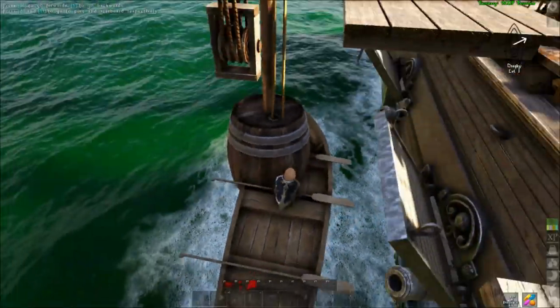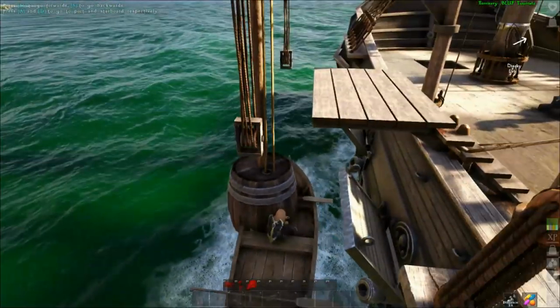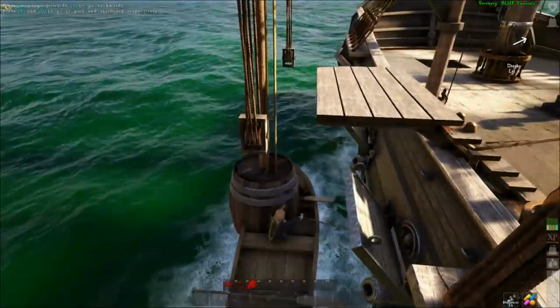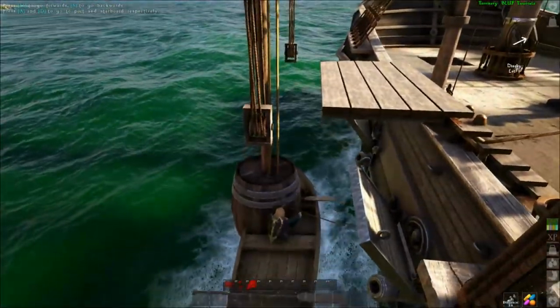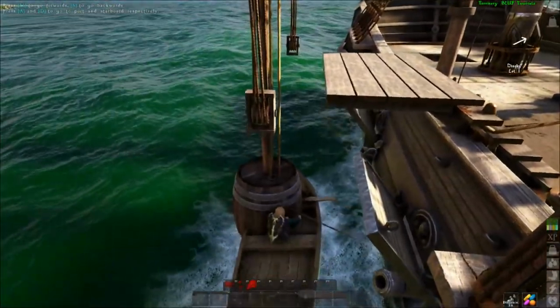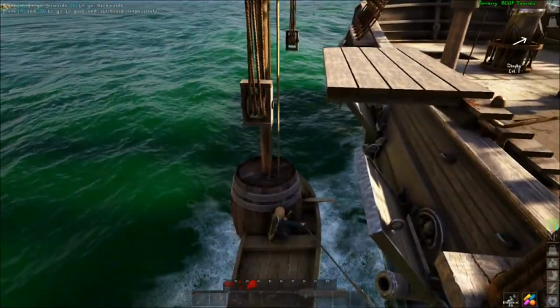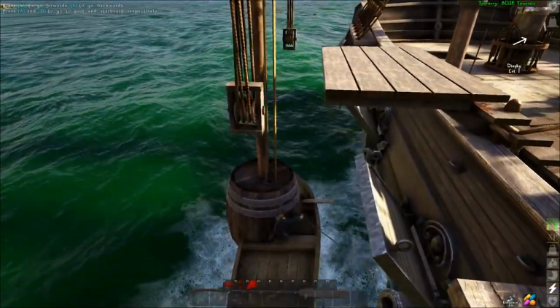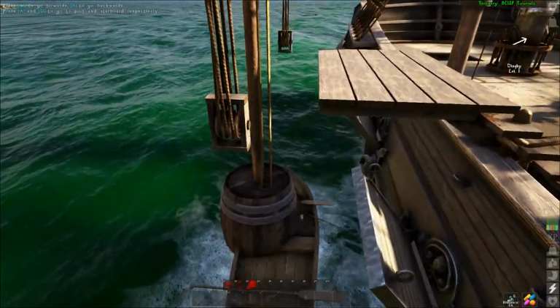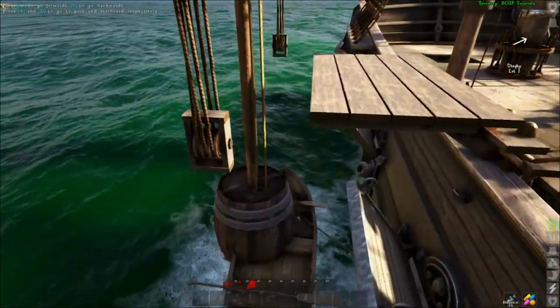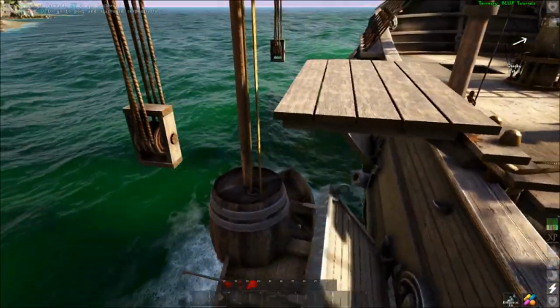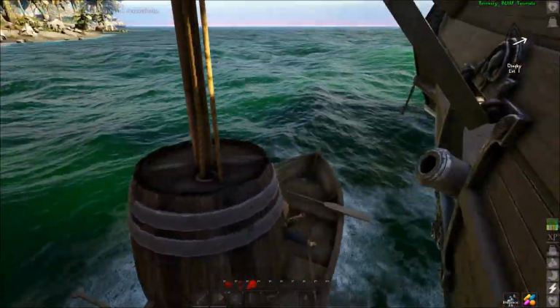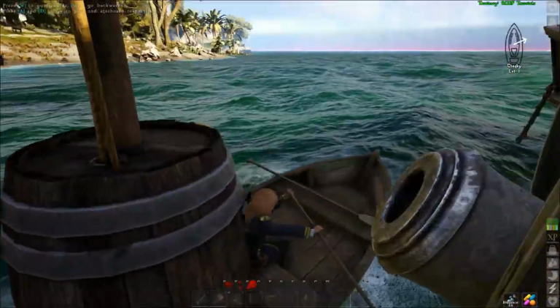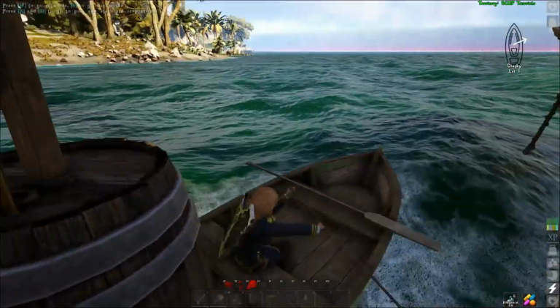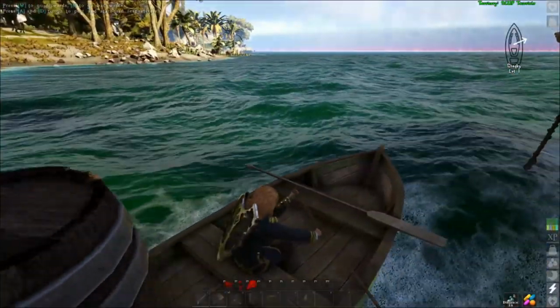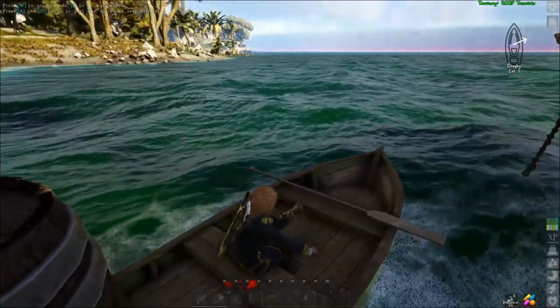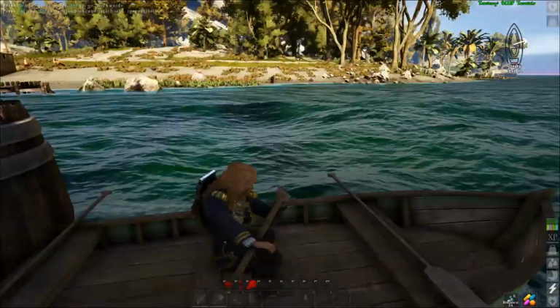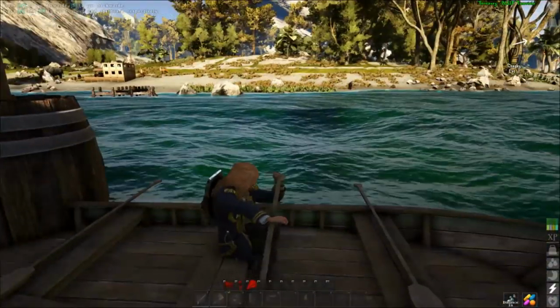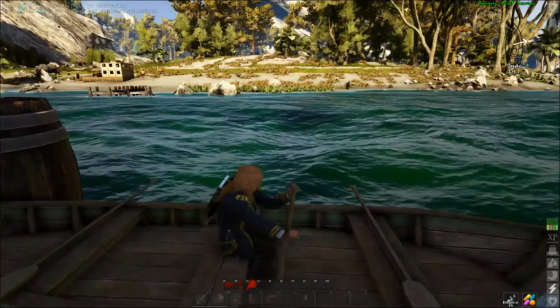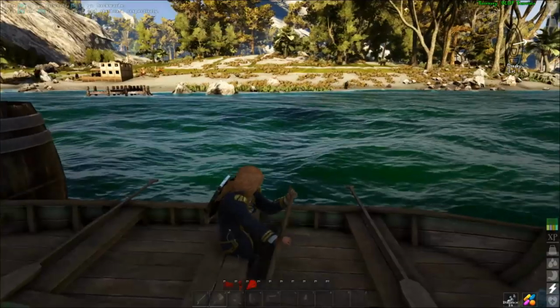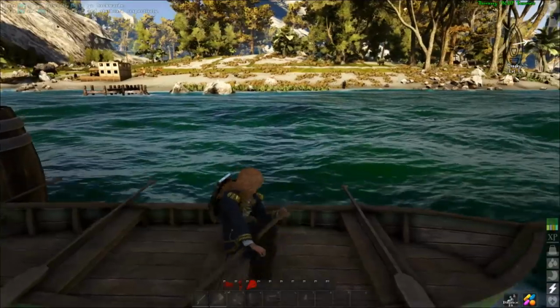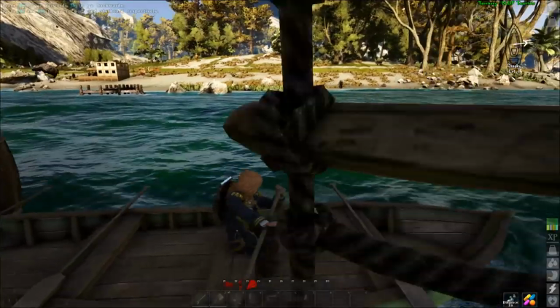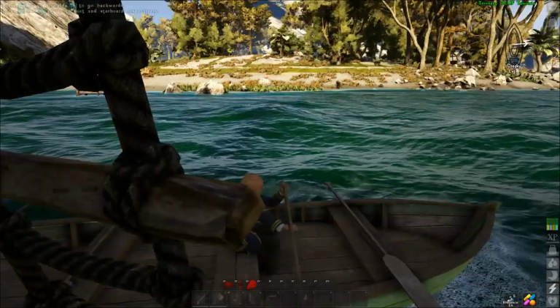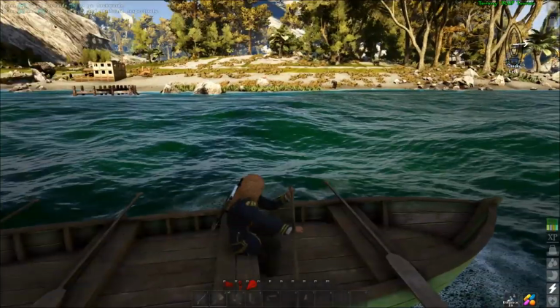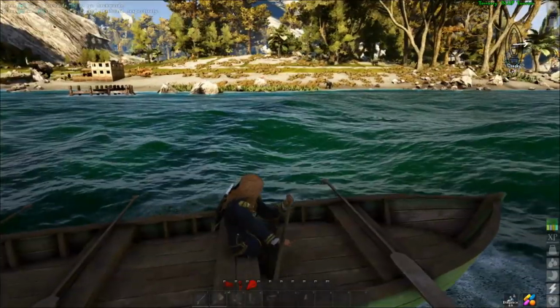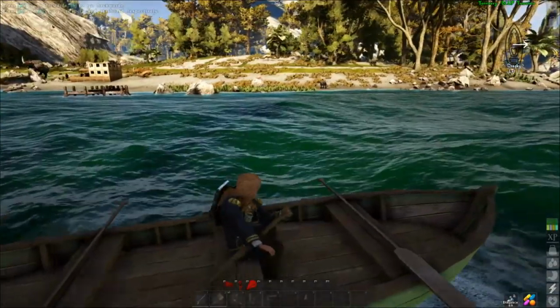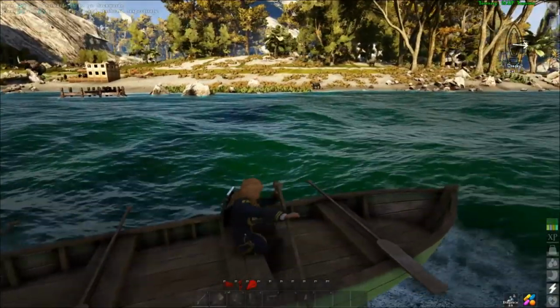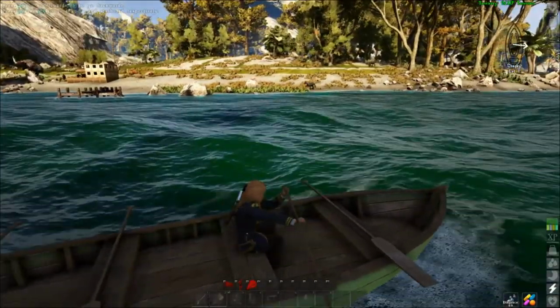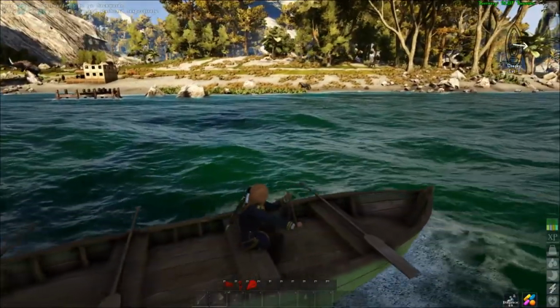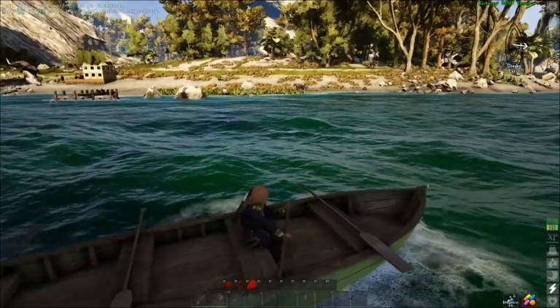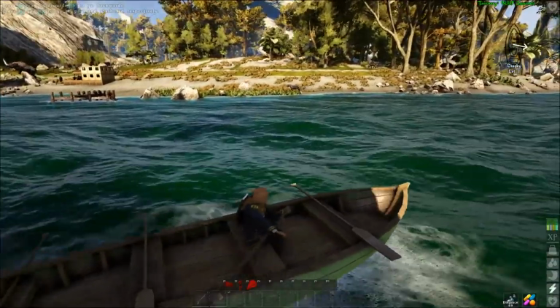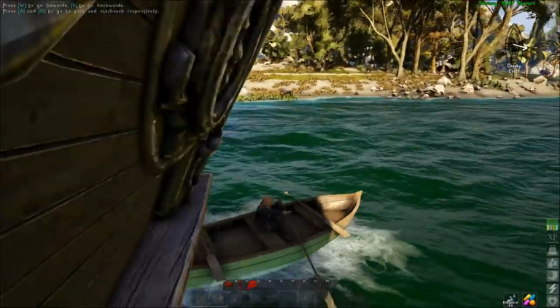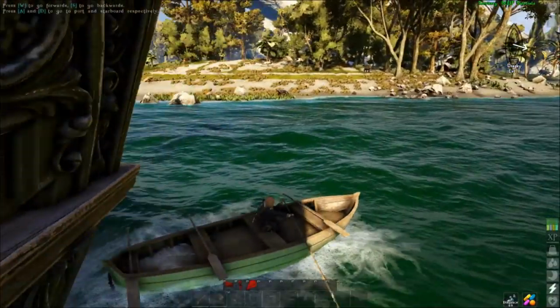Once in the water, just use WASD to control its direction, and if you're in very shallow water, you can hit X to lower an anchor.